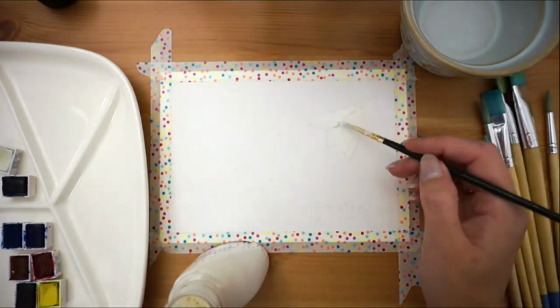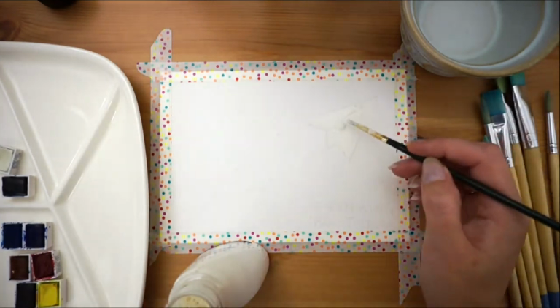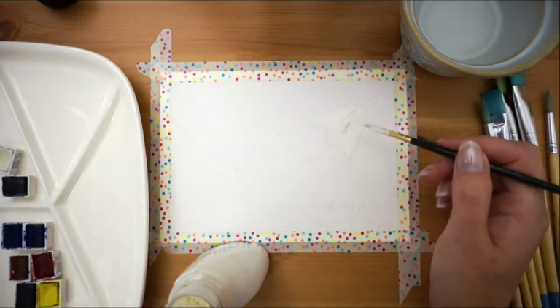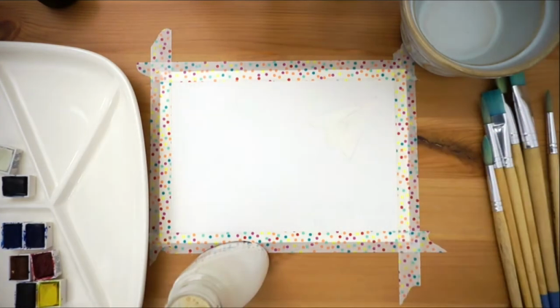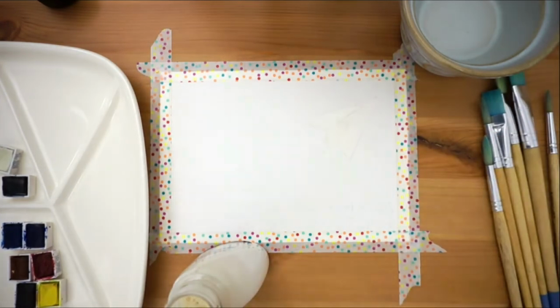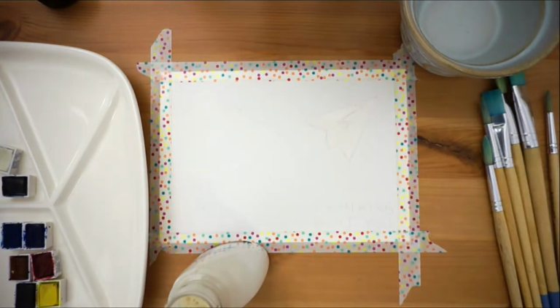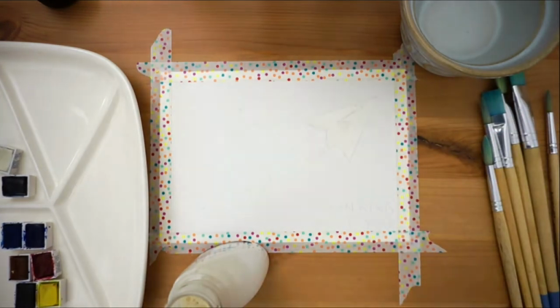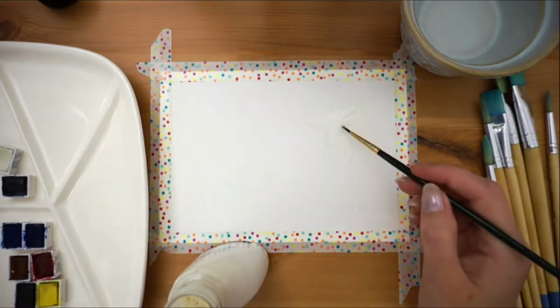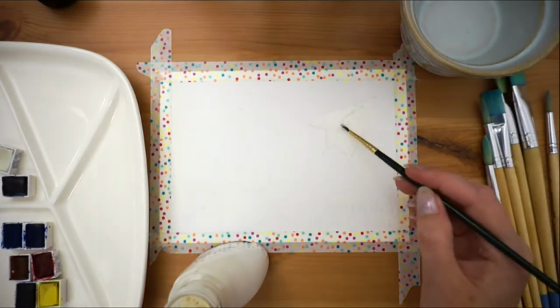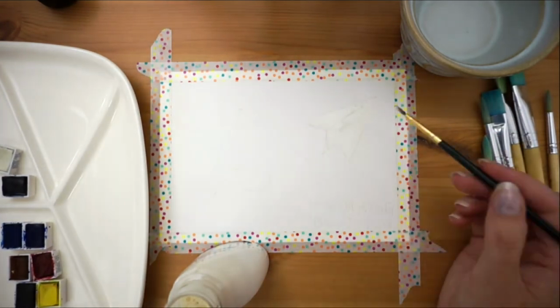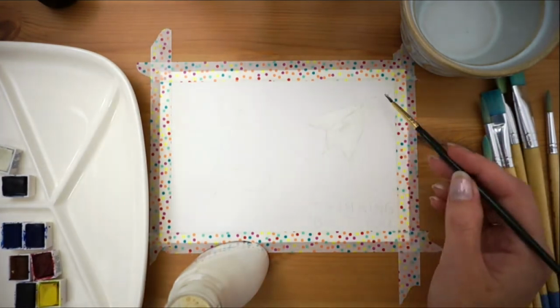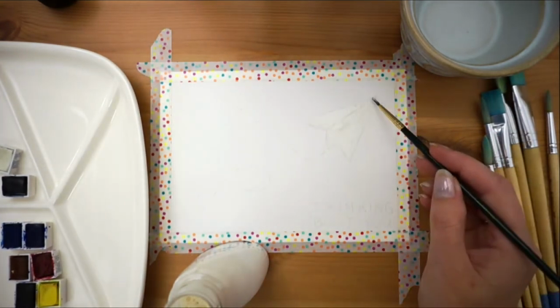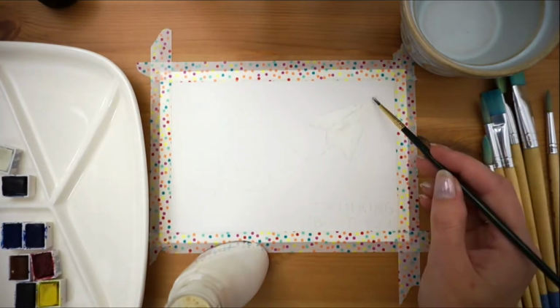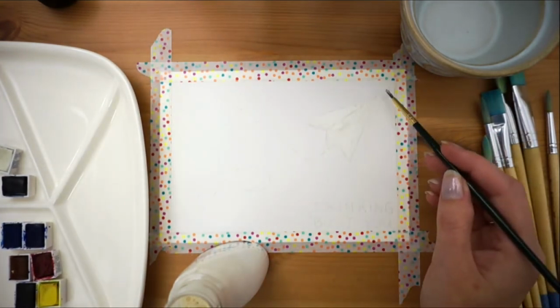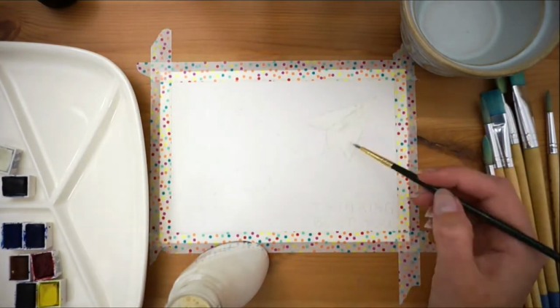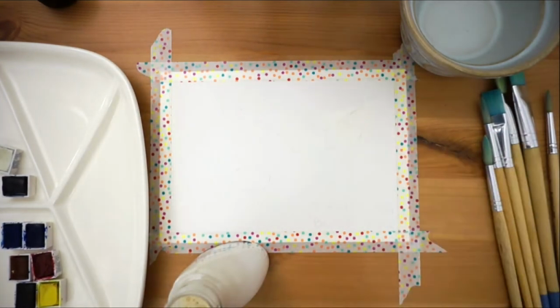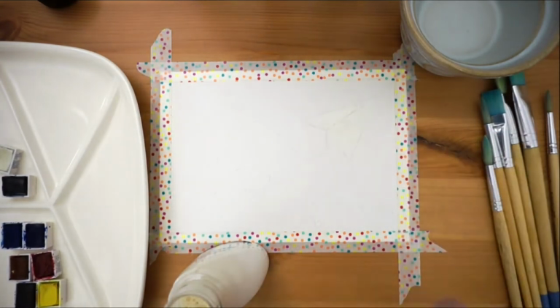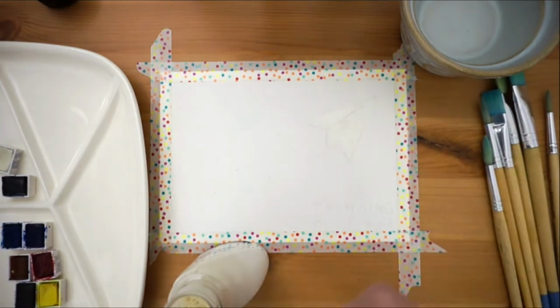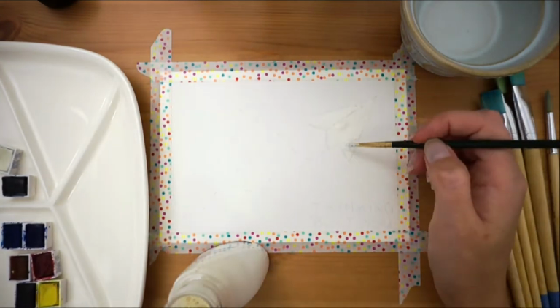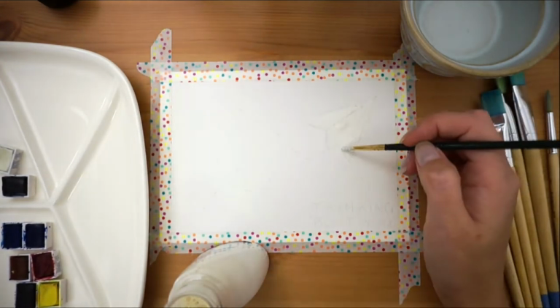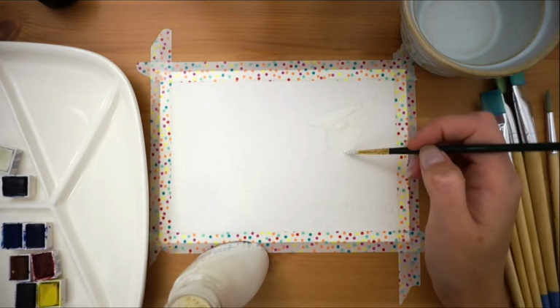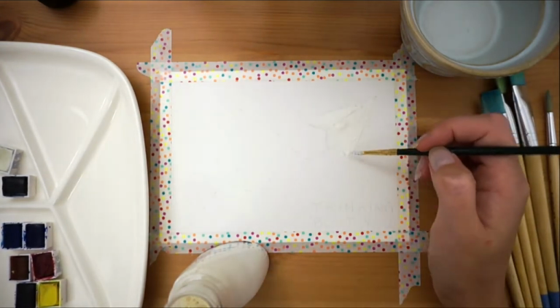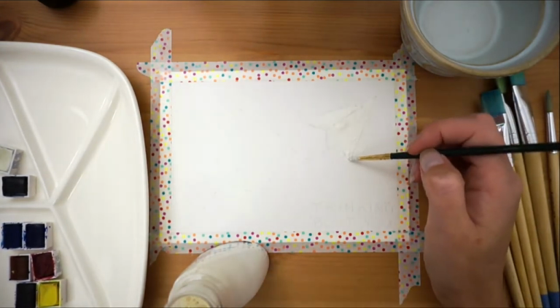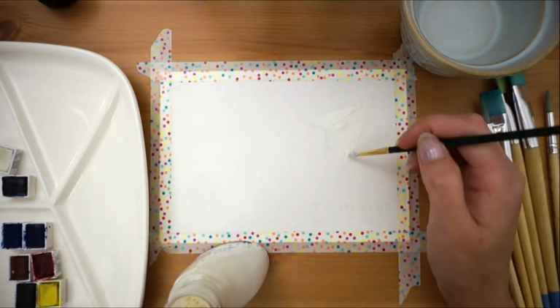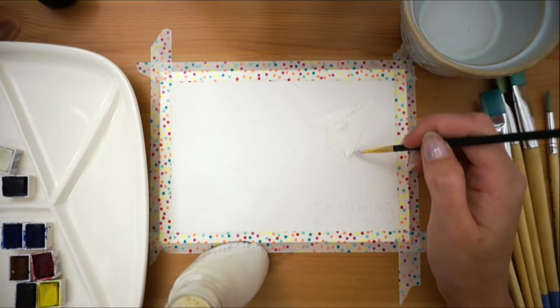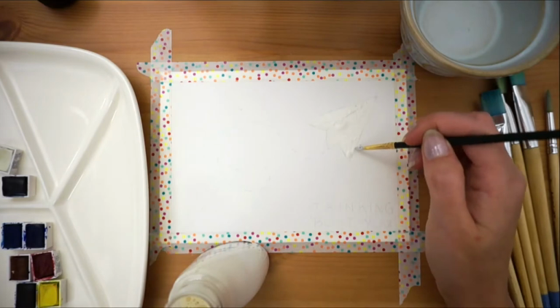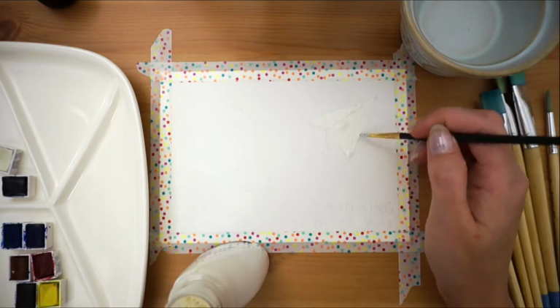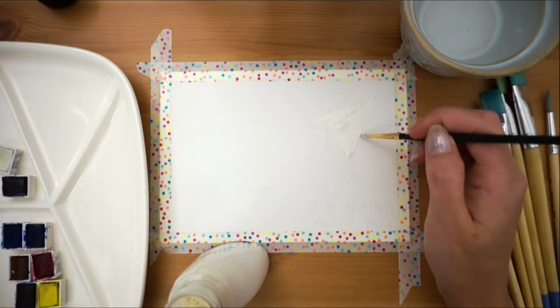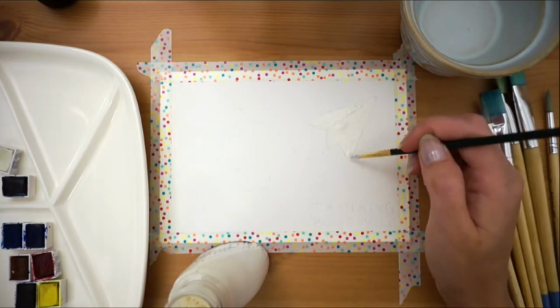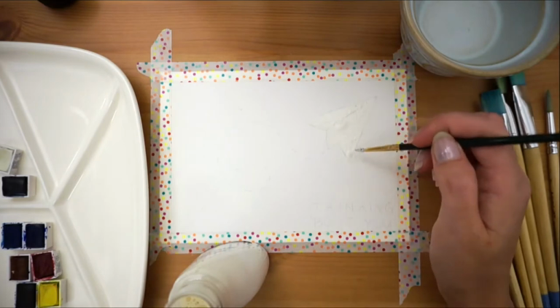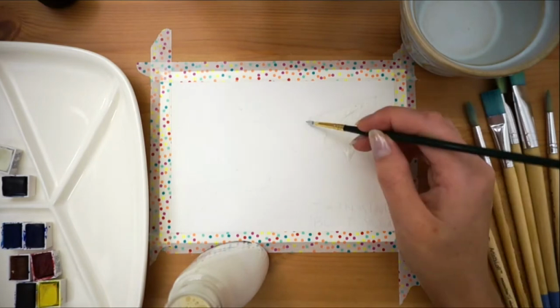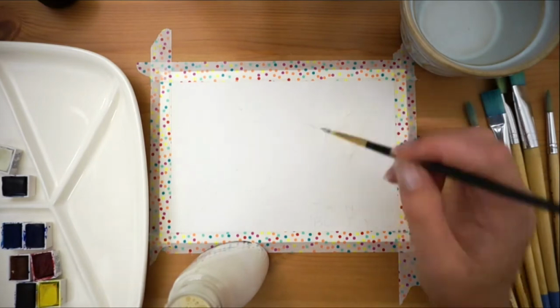Don't worry too much if you can't get the masking fluid in perfect straight lines. We're going to fix that after when we outline it.